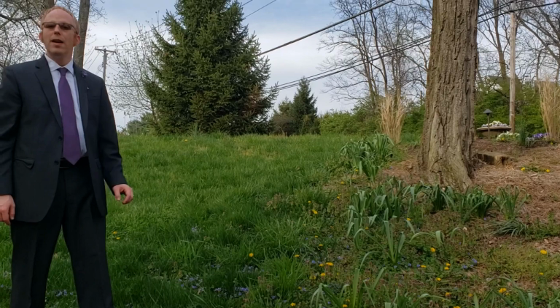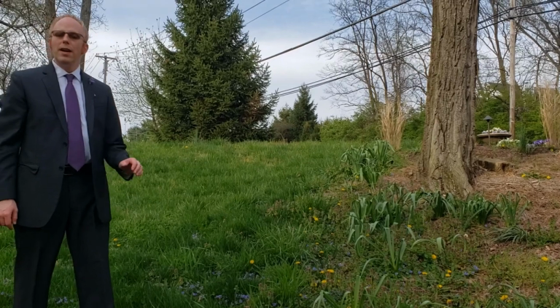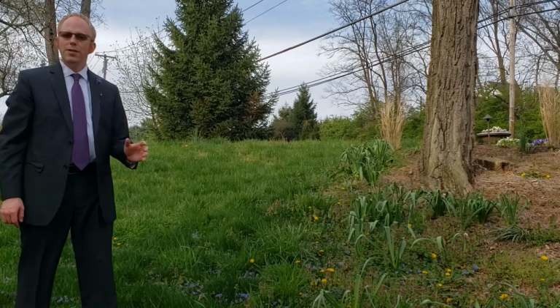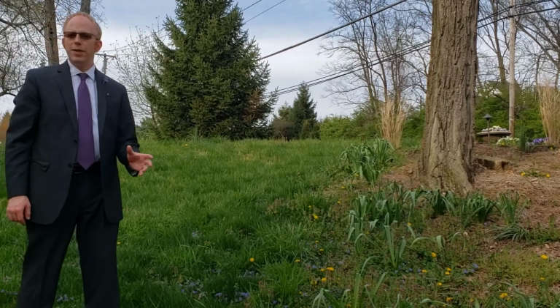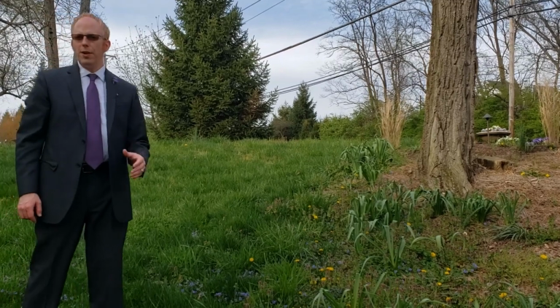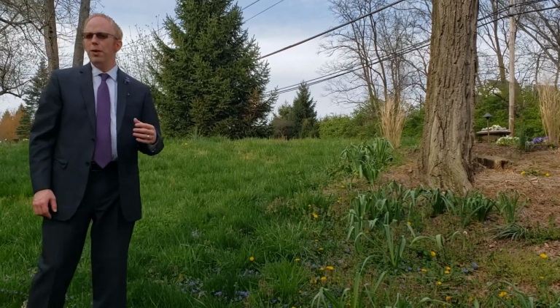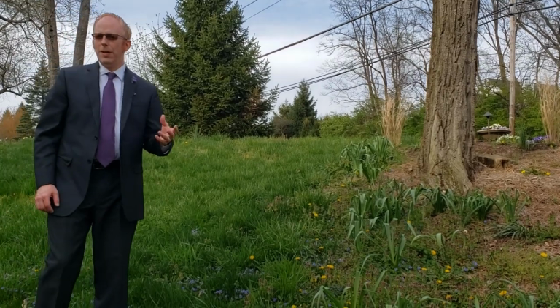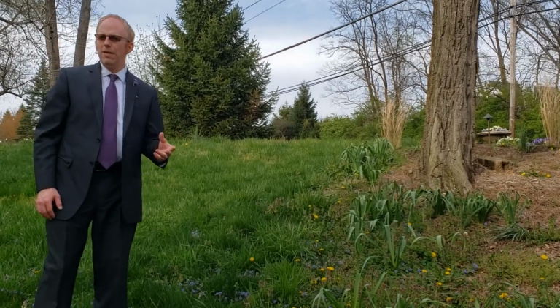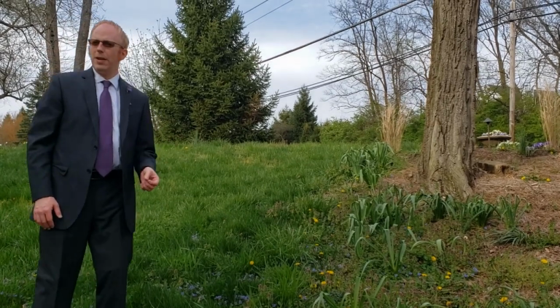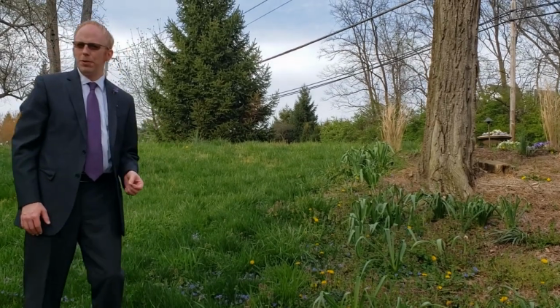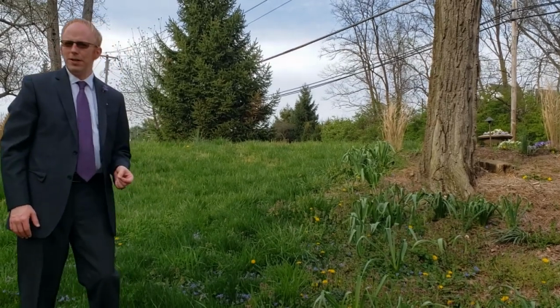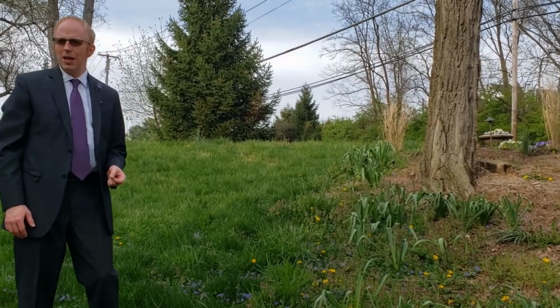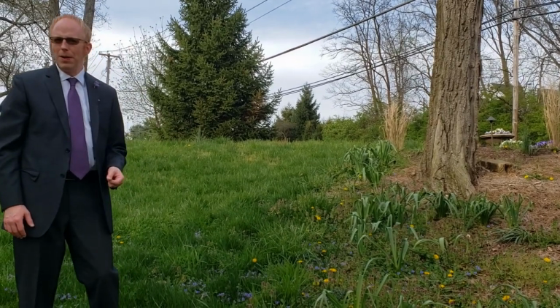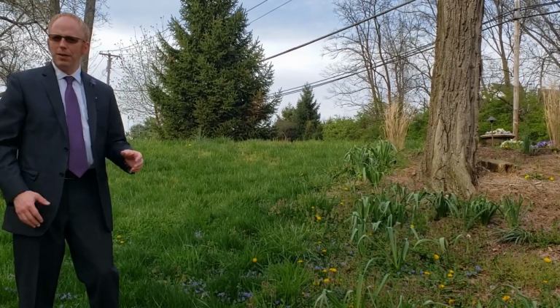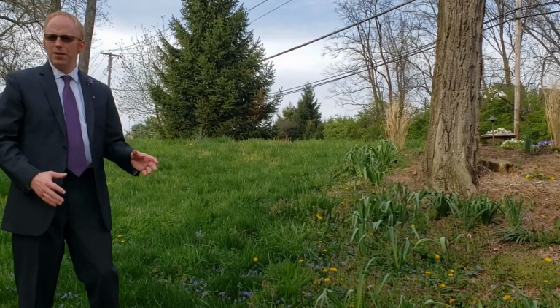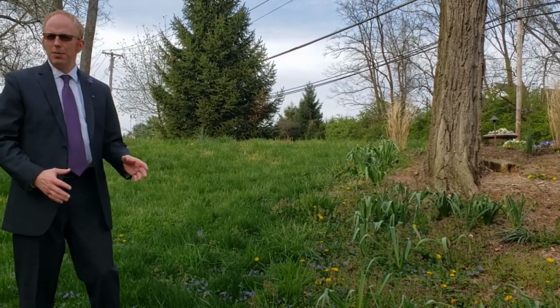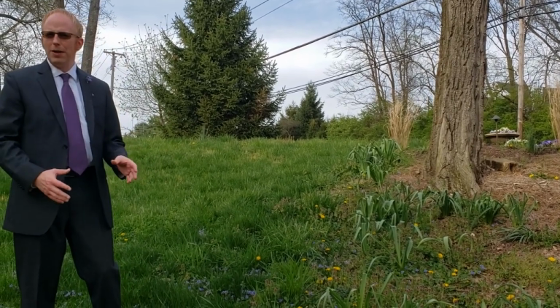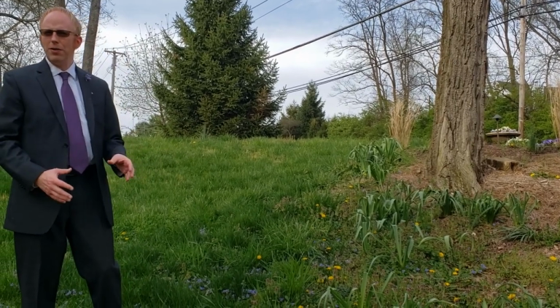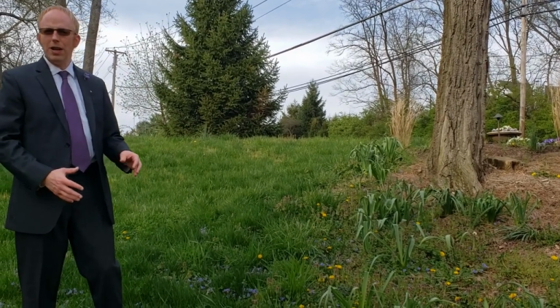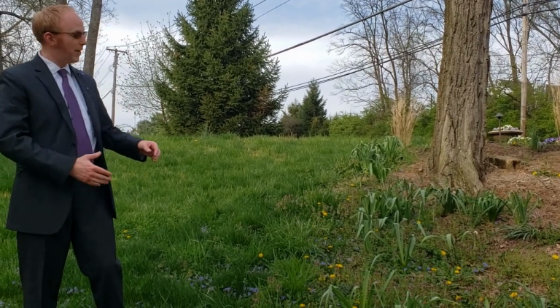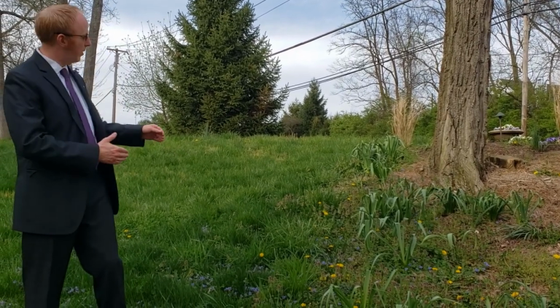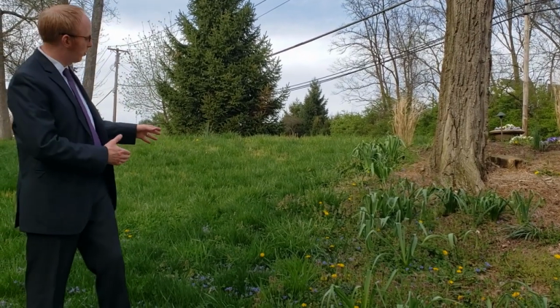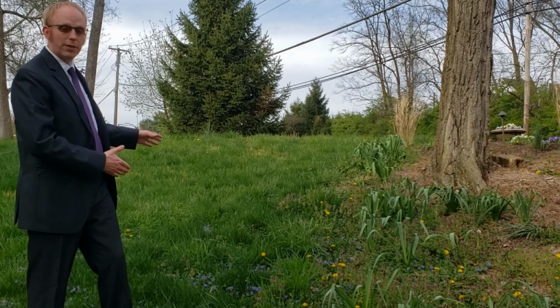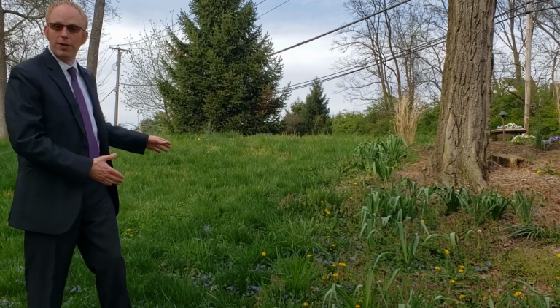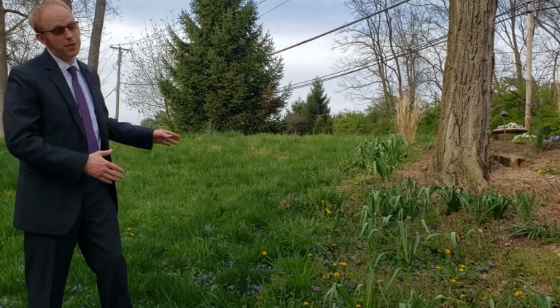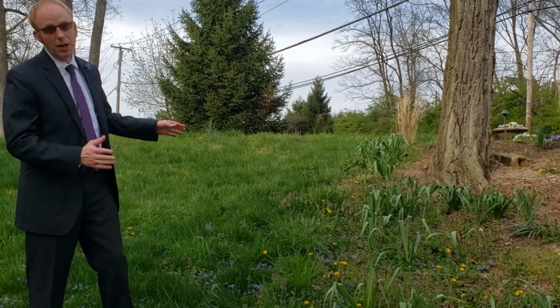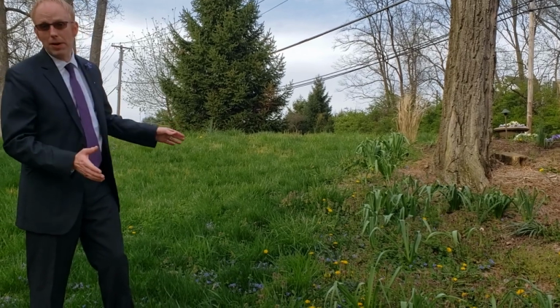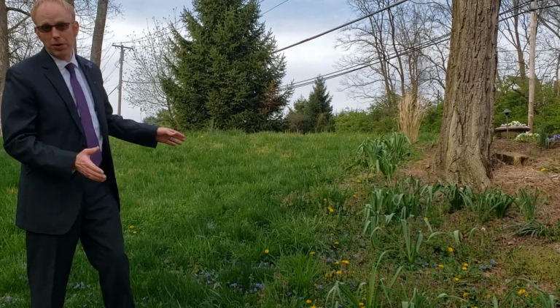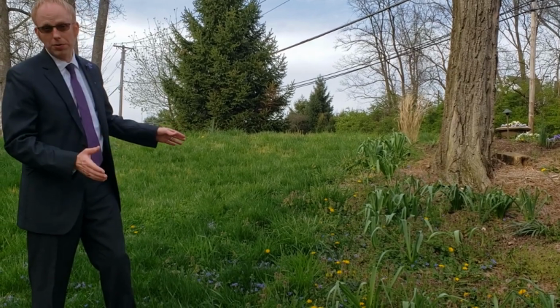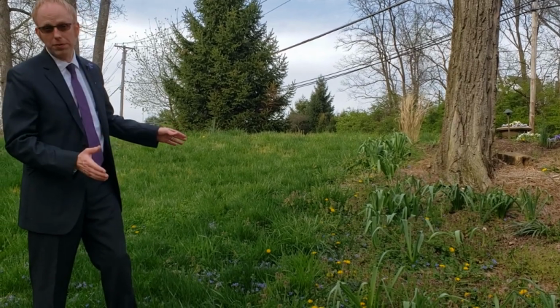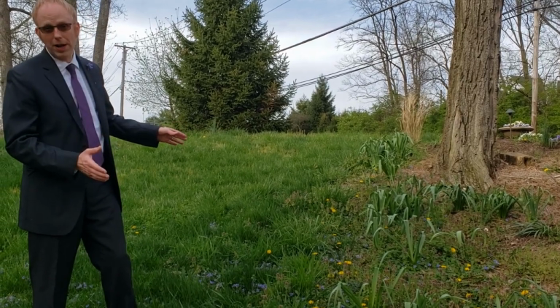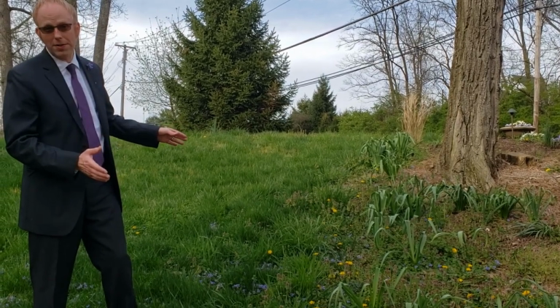In this video about having an edible landscape, I'm going to talk about how you can have a green lawn that's not a monoculture of grass.